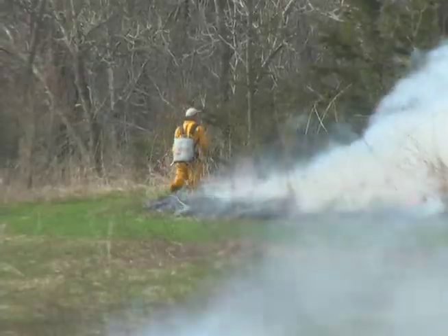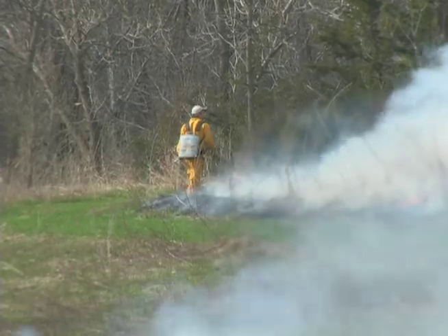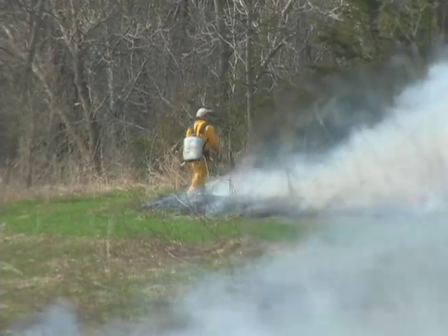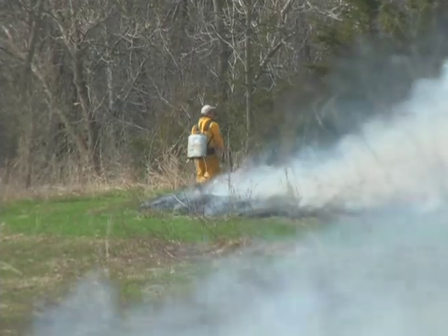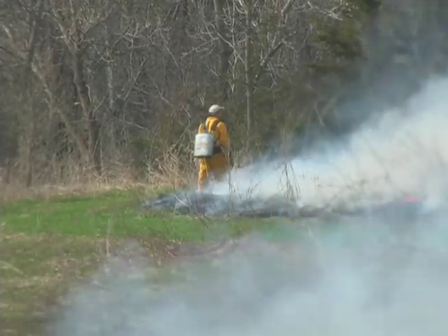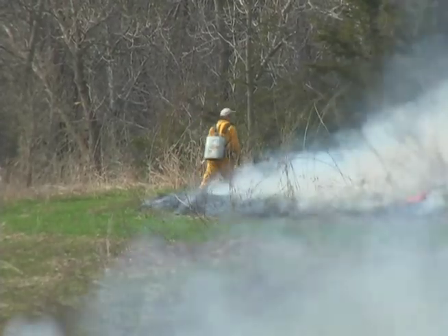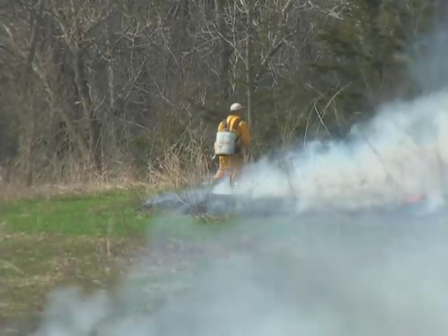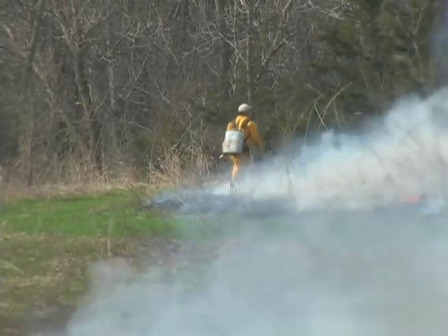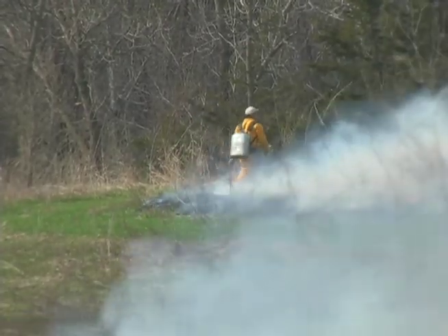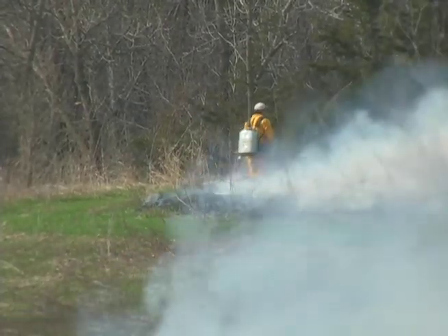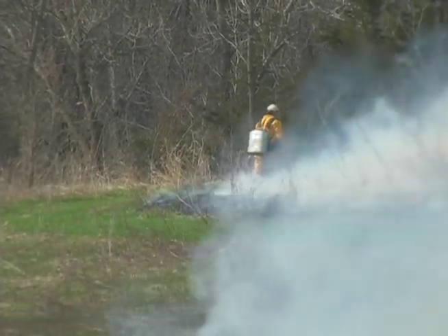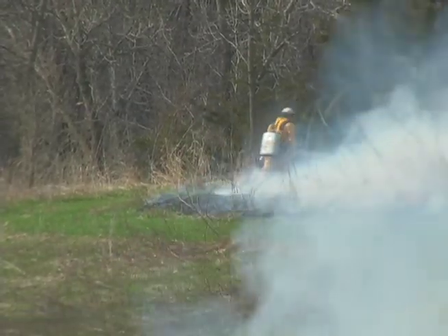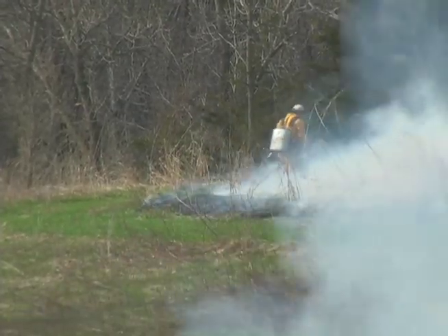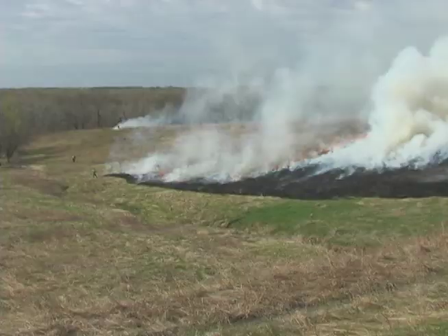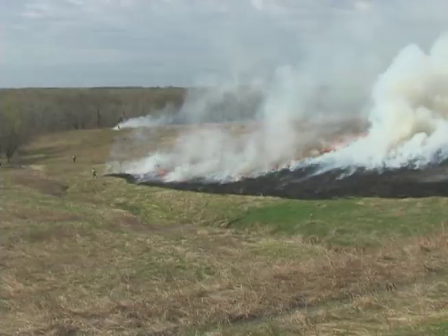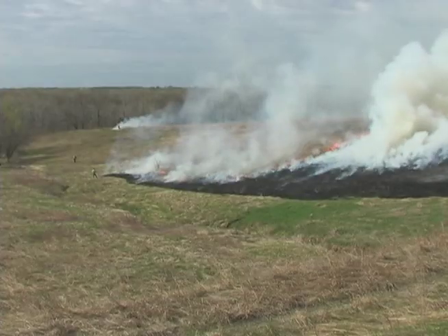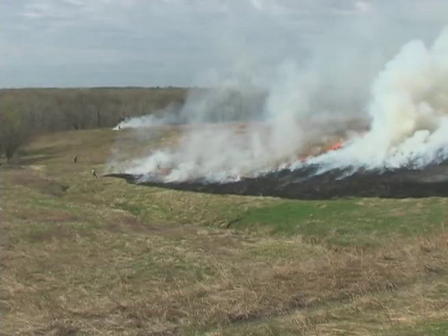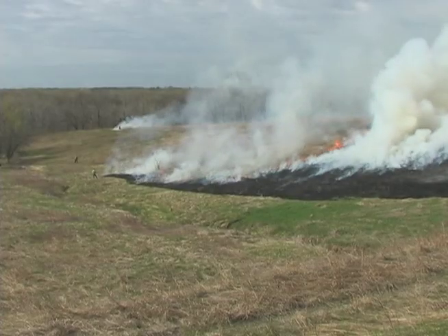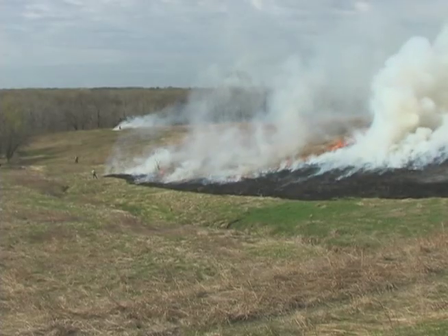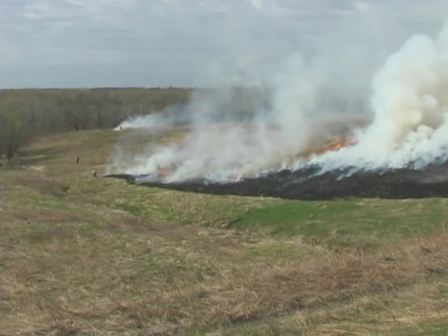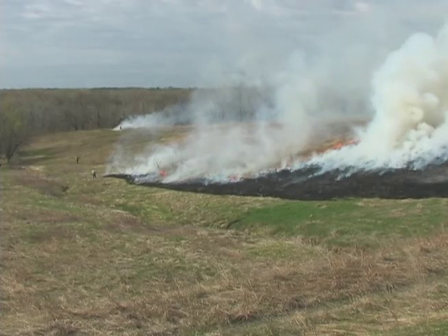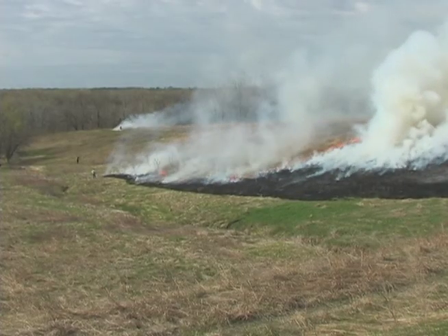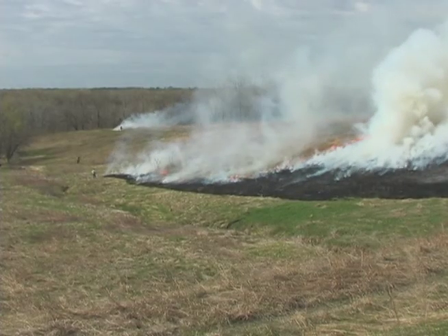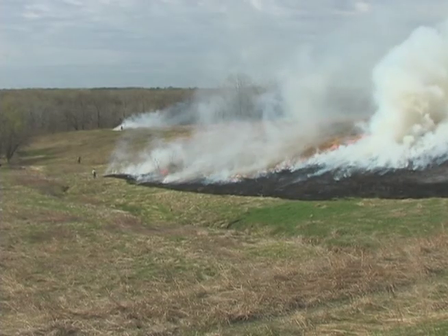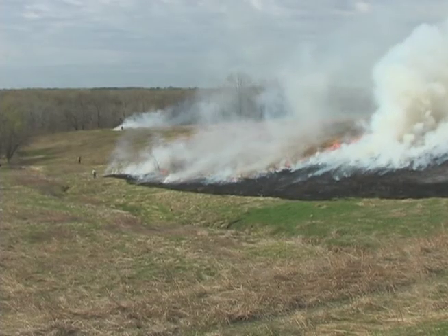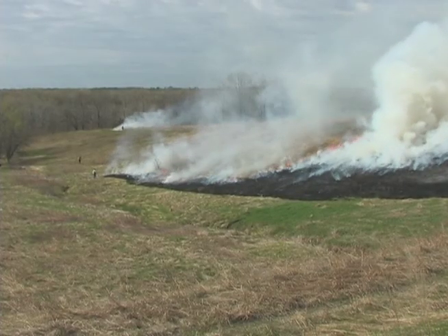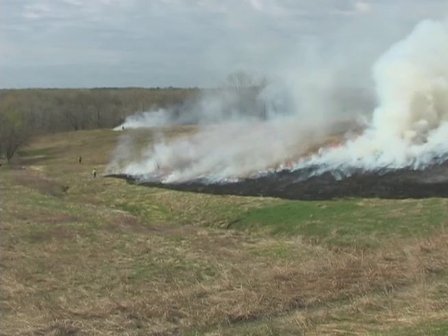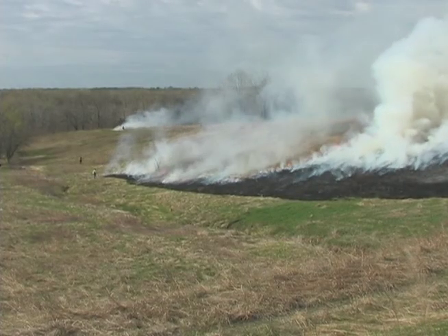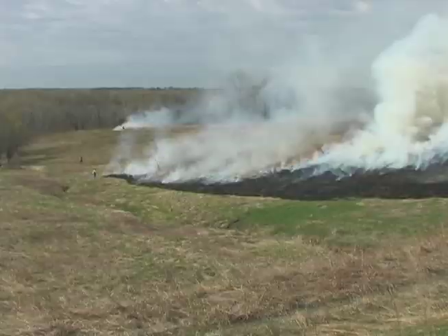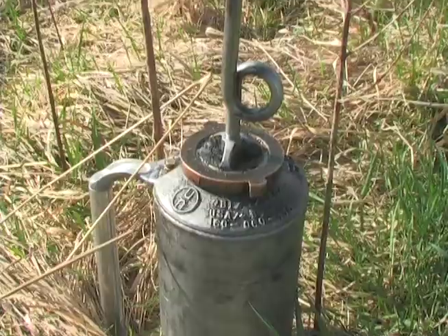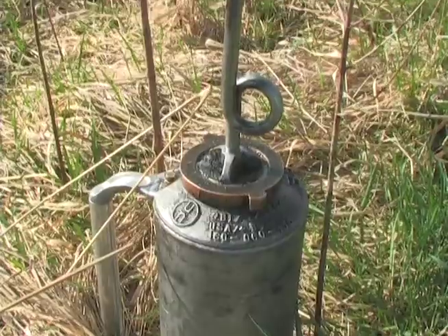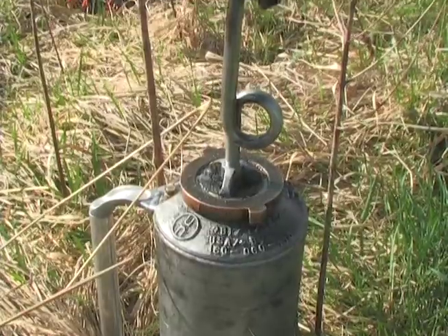Naturalist Pete Uralde is part of a four-man crew working on this five-acre burn. To start the fire they used a diesel torch.